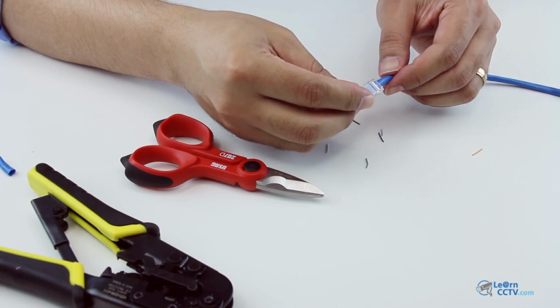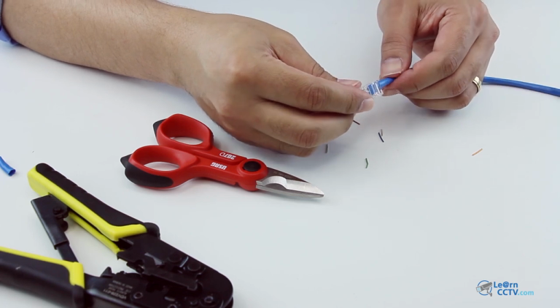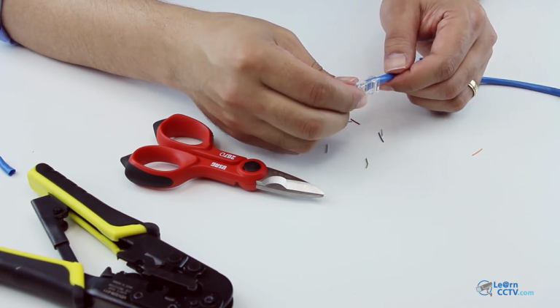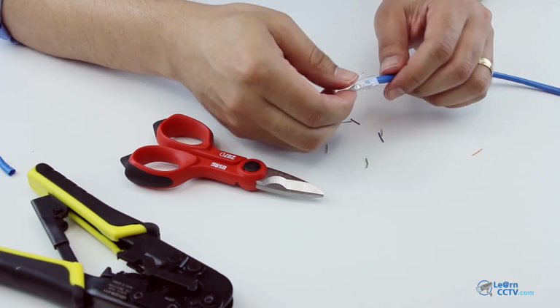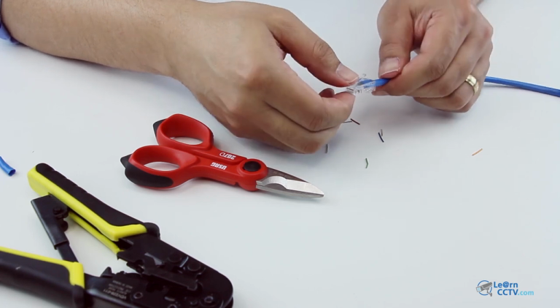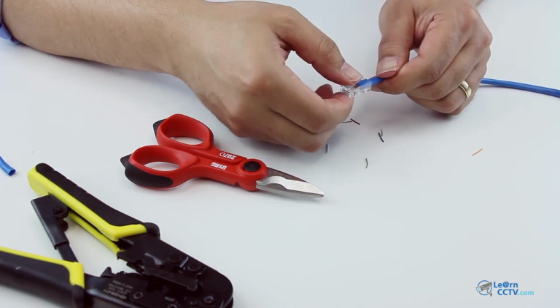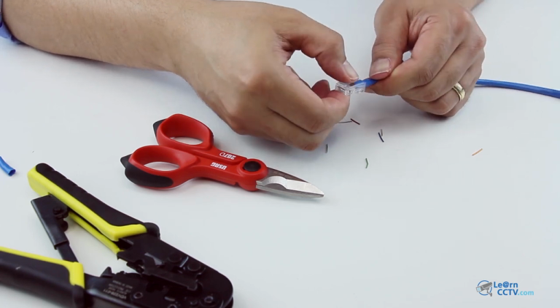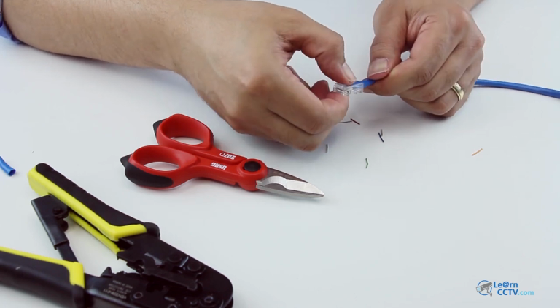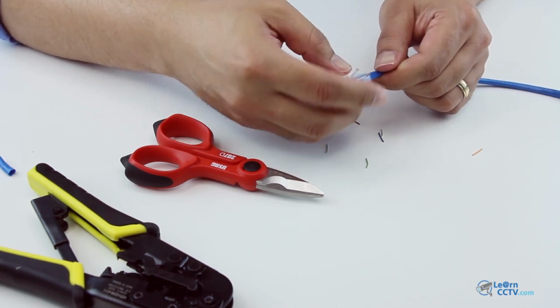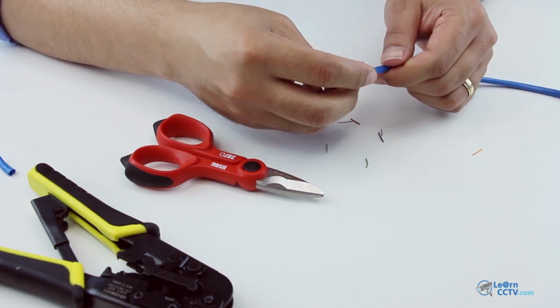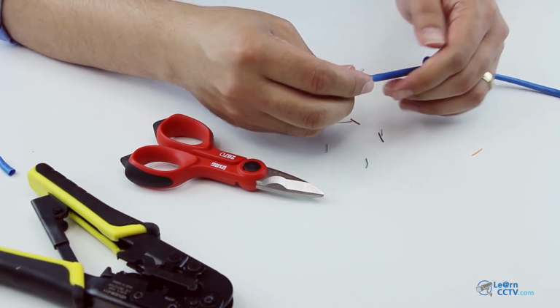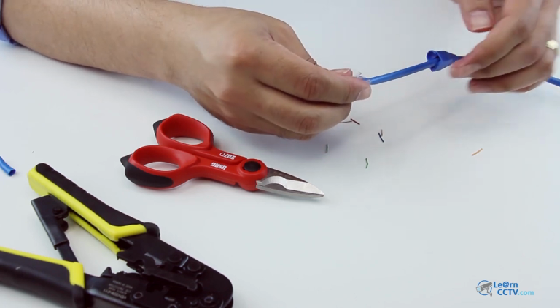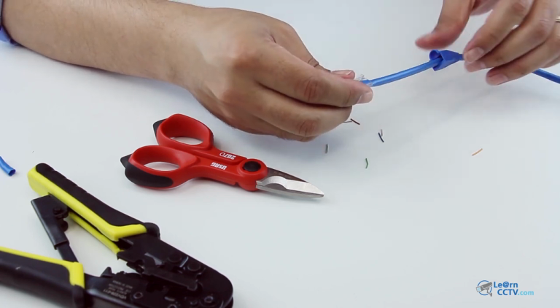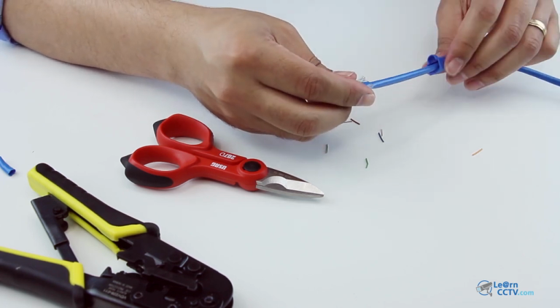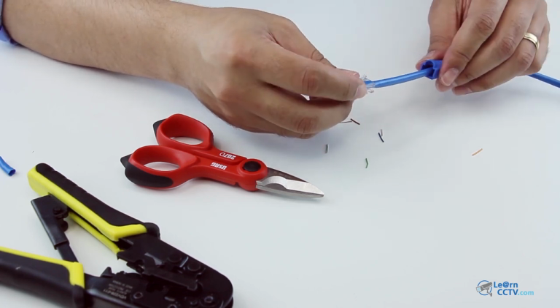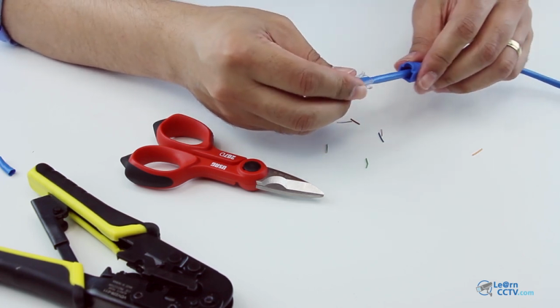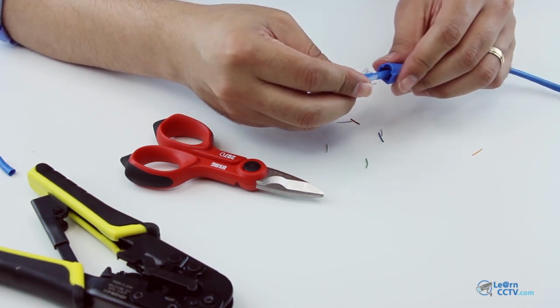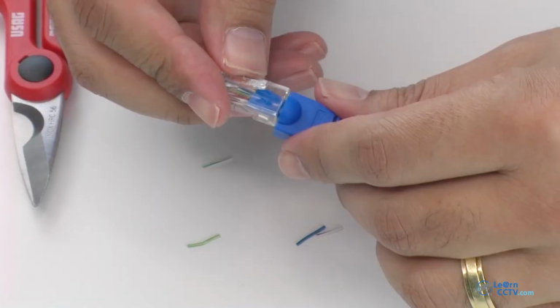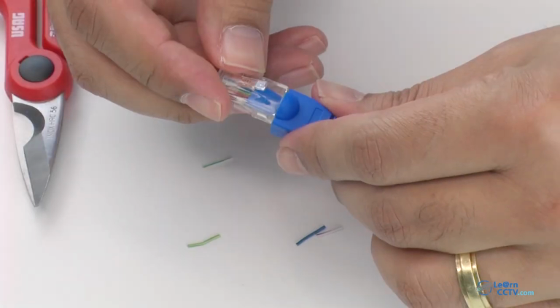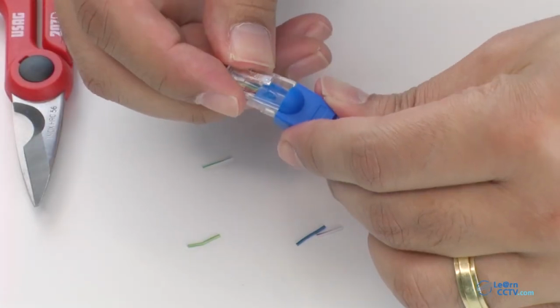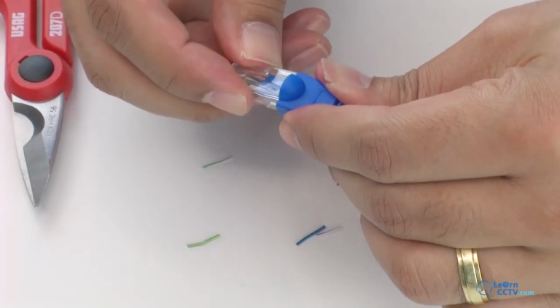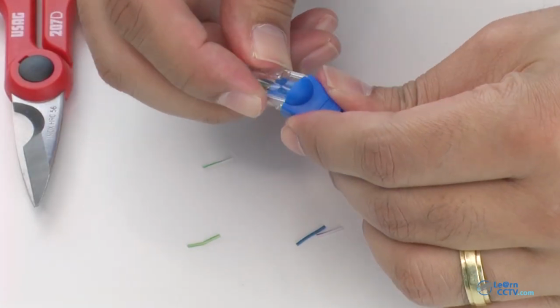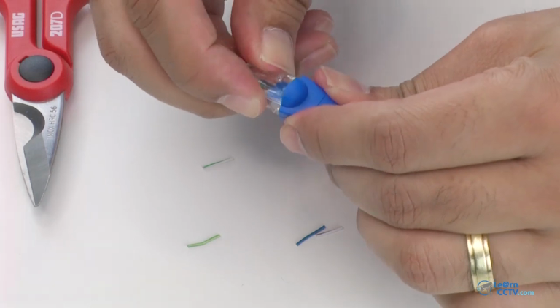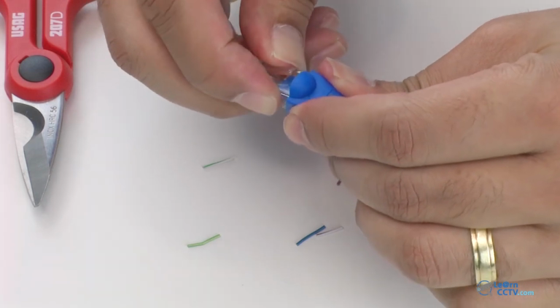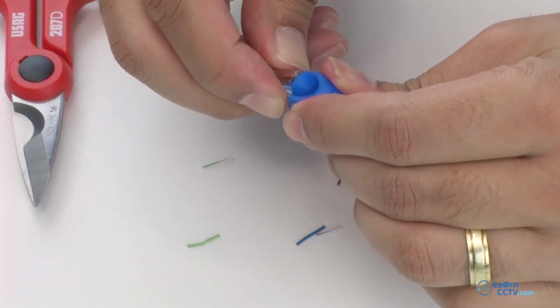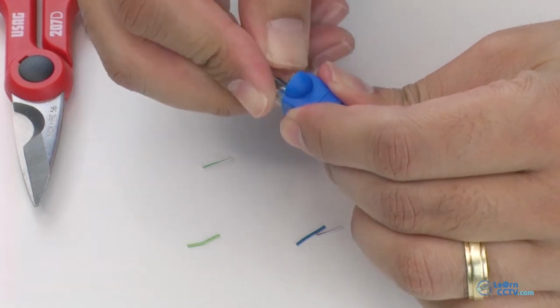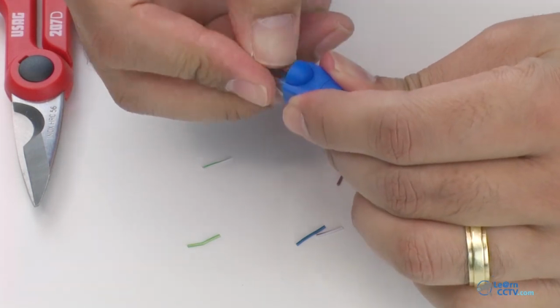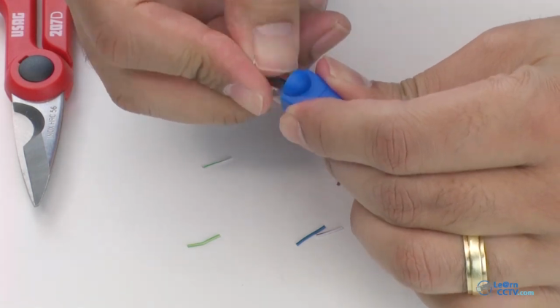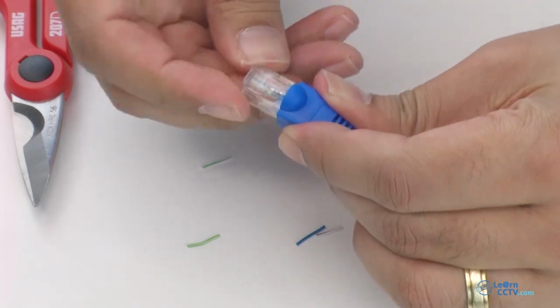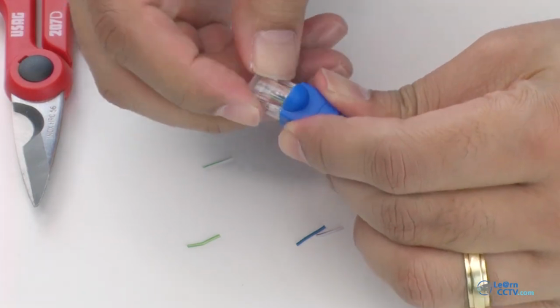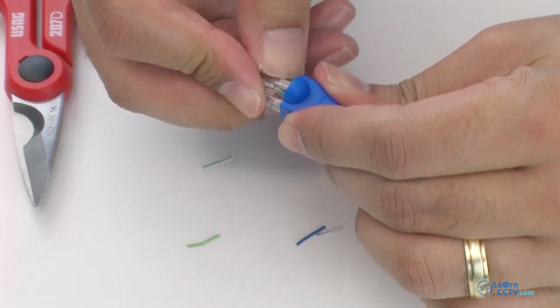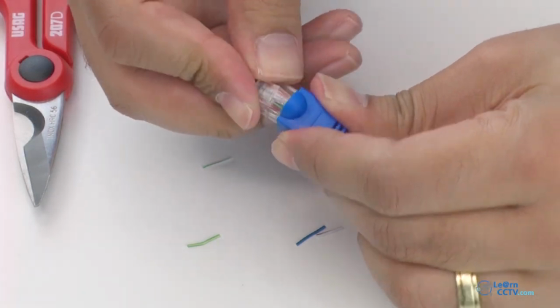You can just use your sleeve to protect the connector. And it's done.